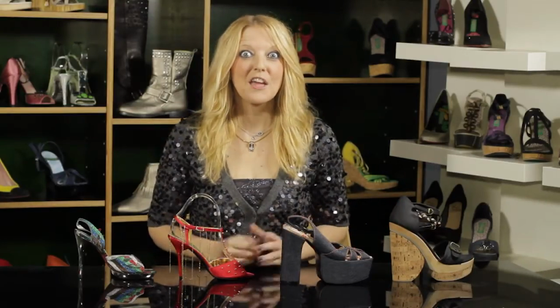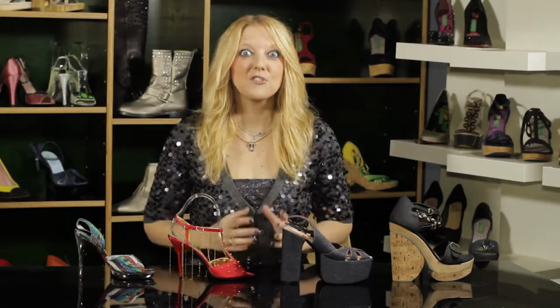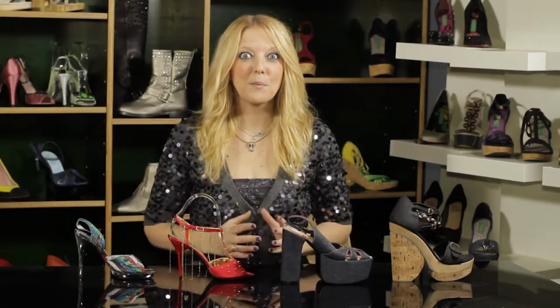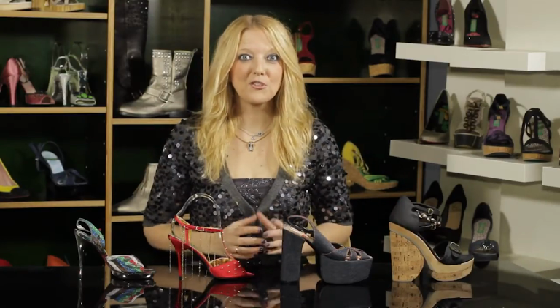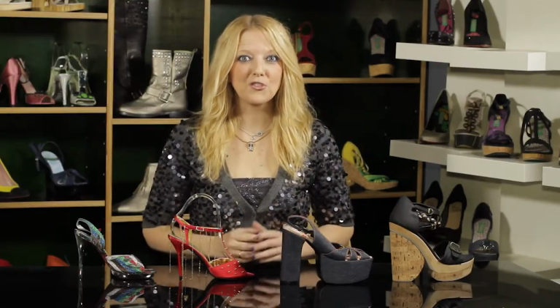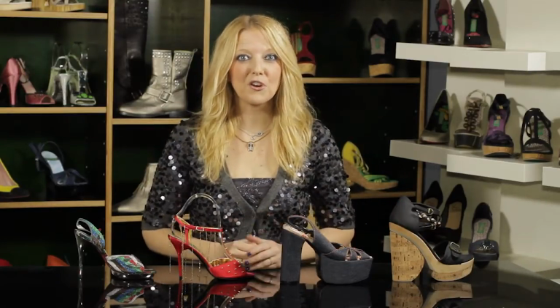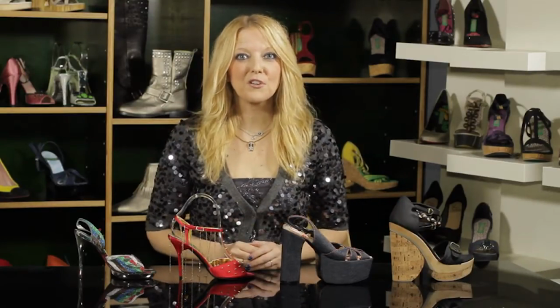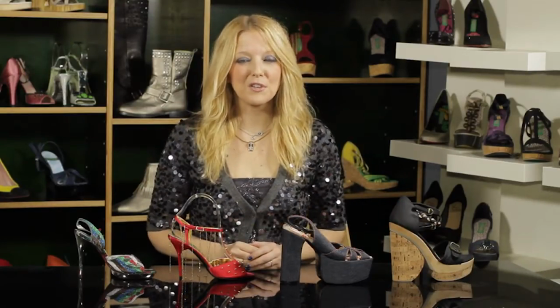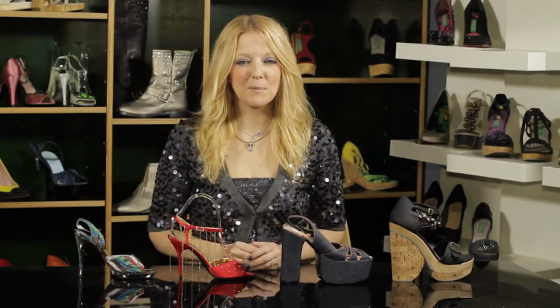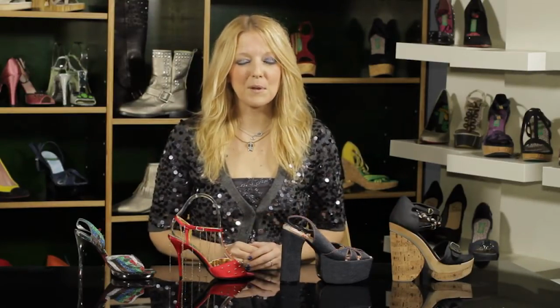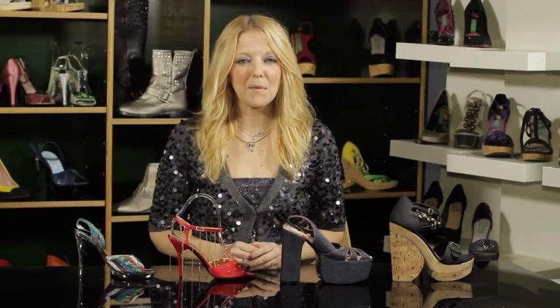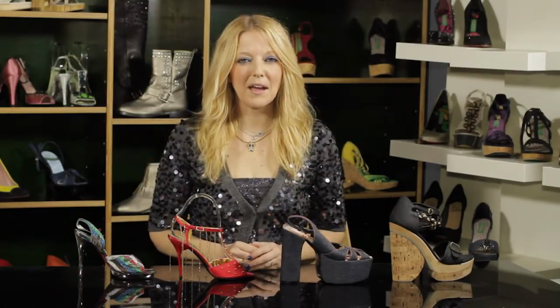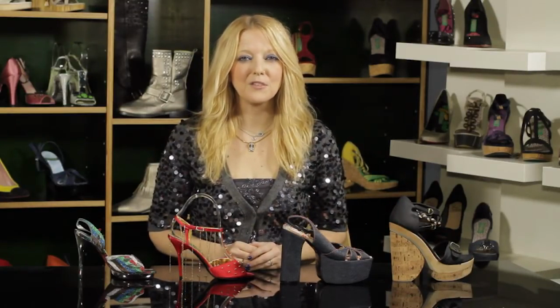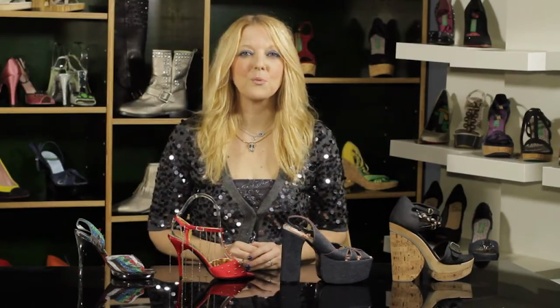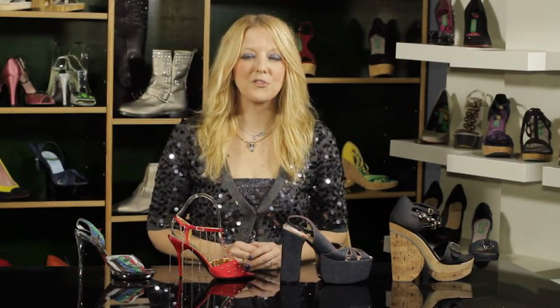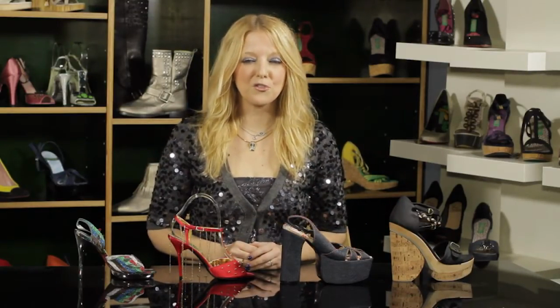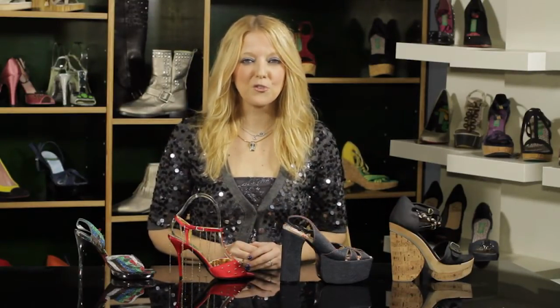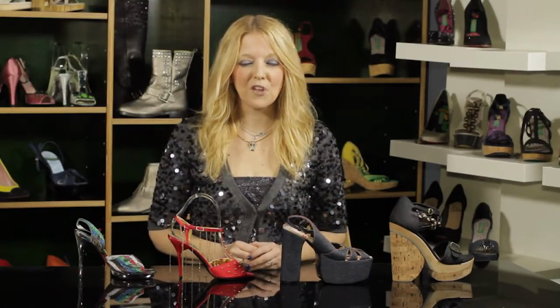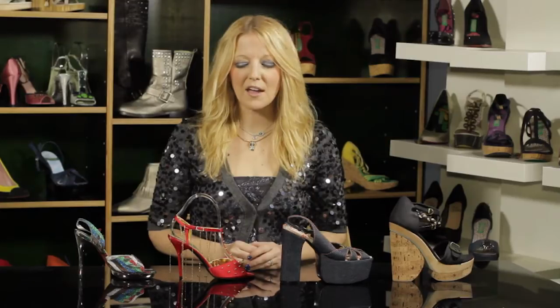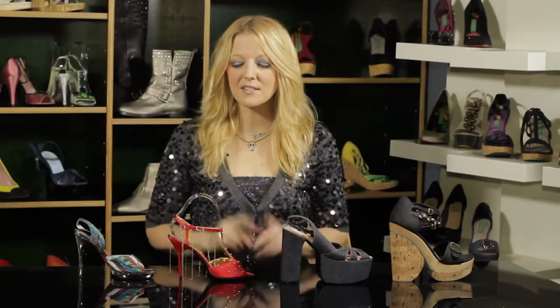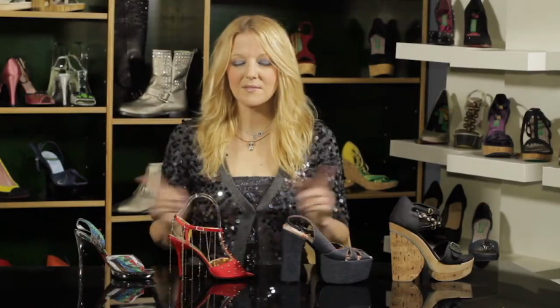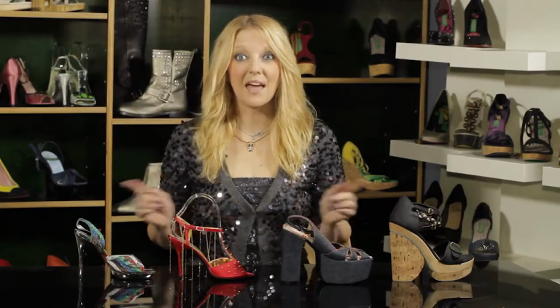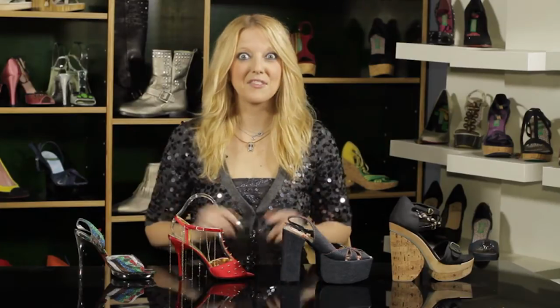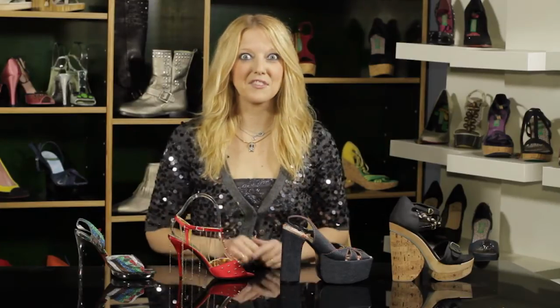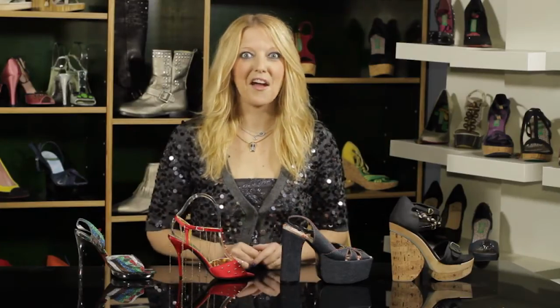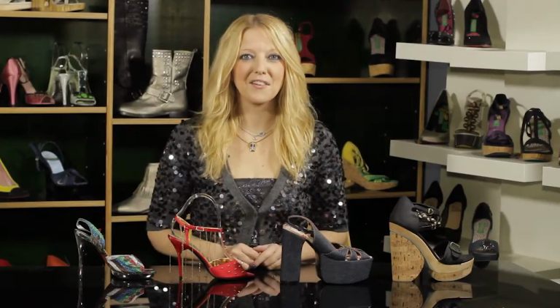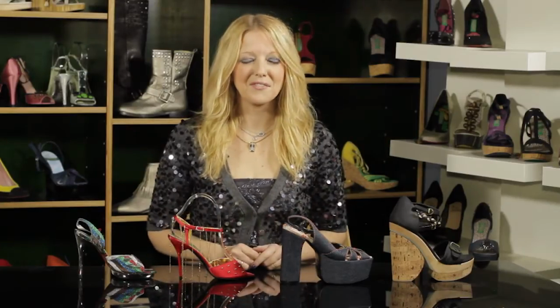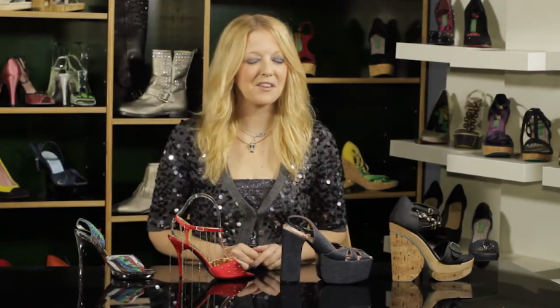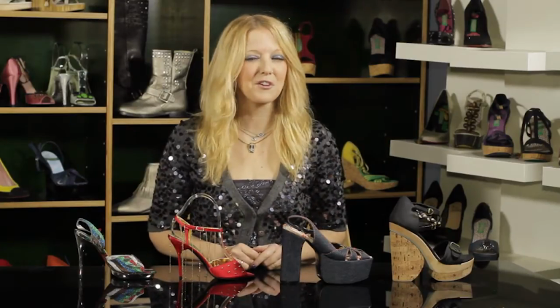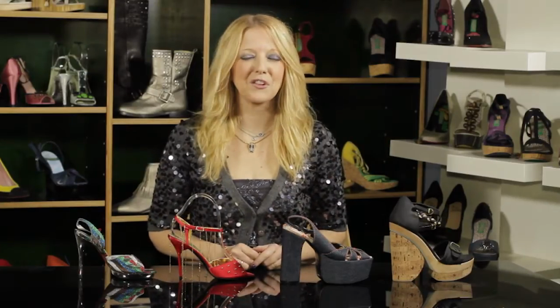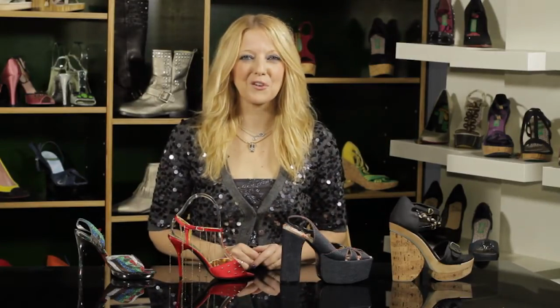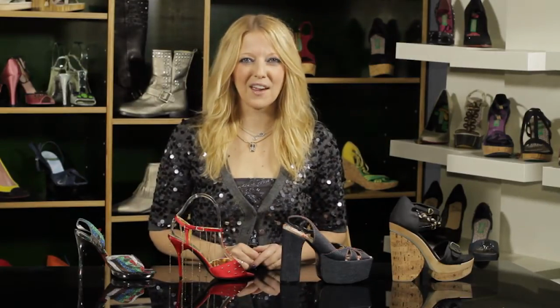So make sure you keep in mind the shoe size and the style, and you're going to look great.